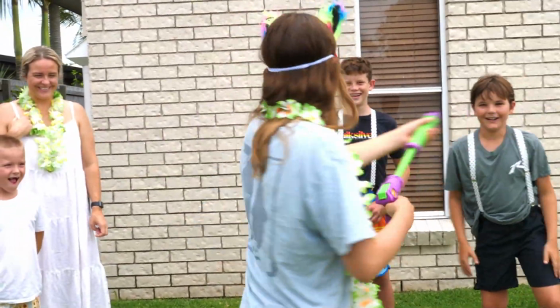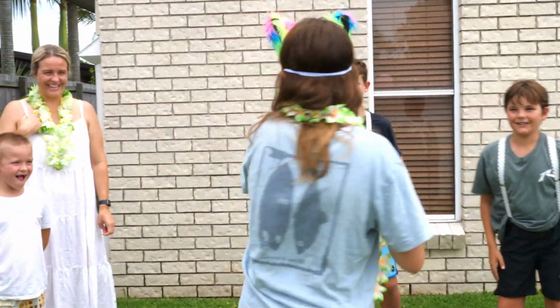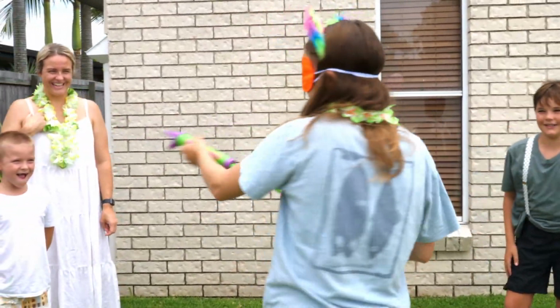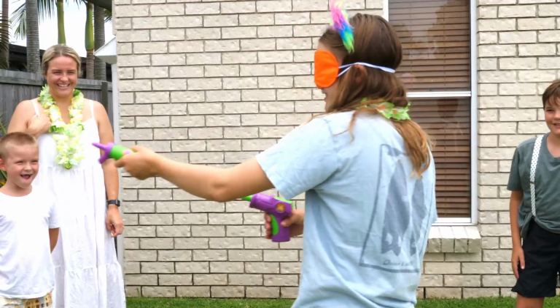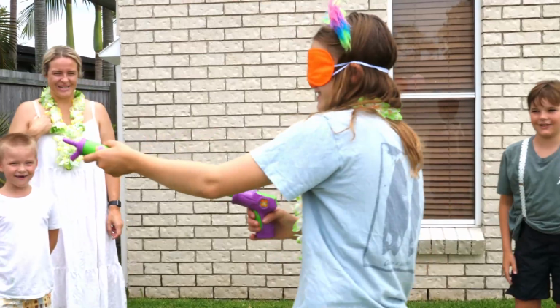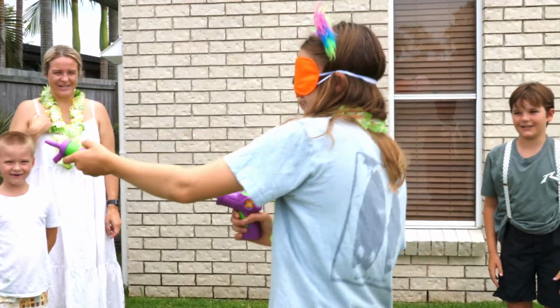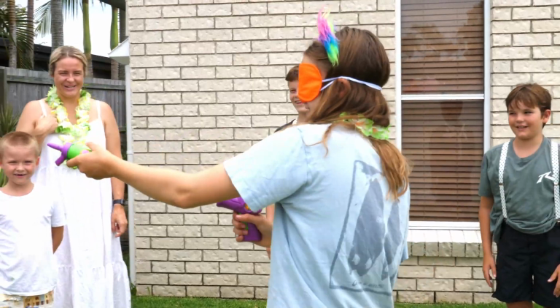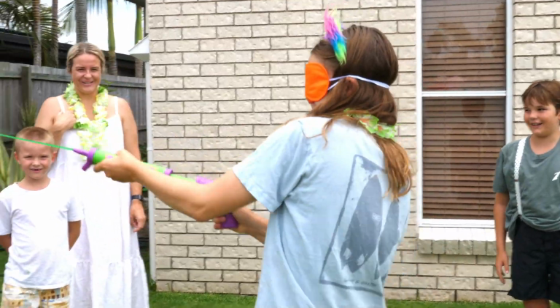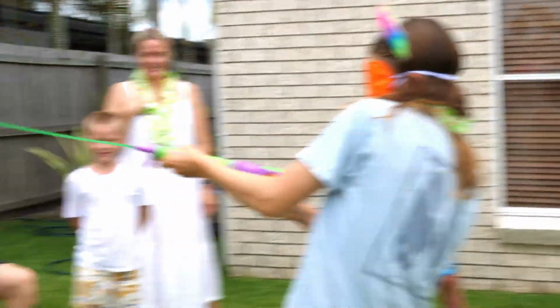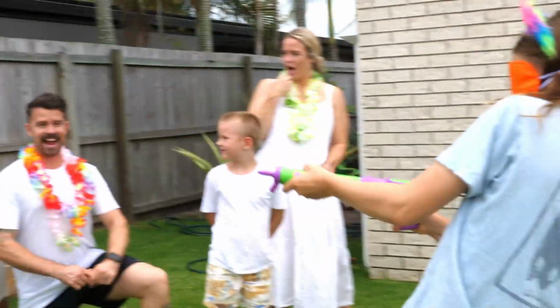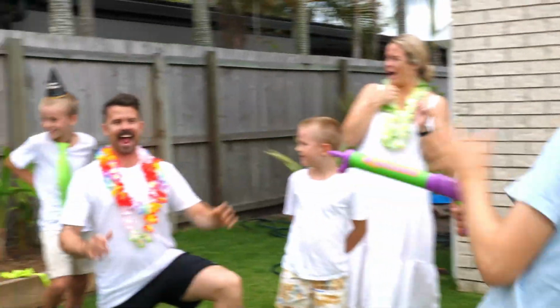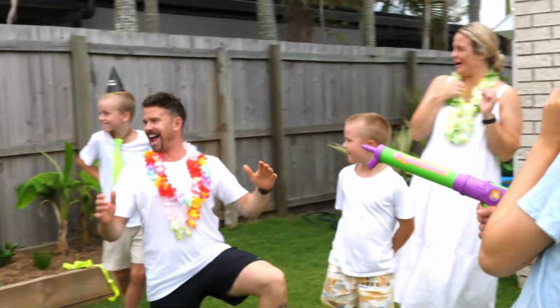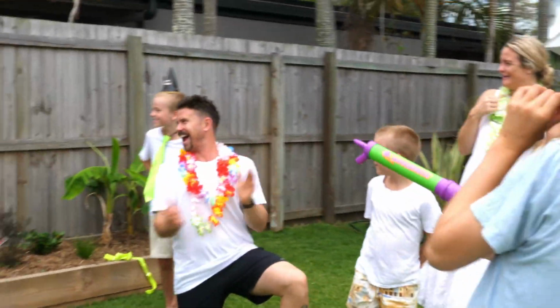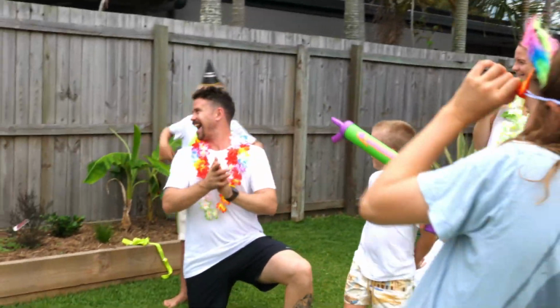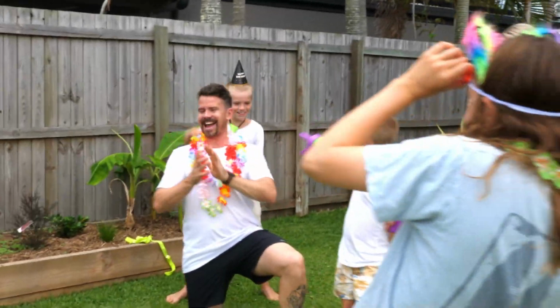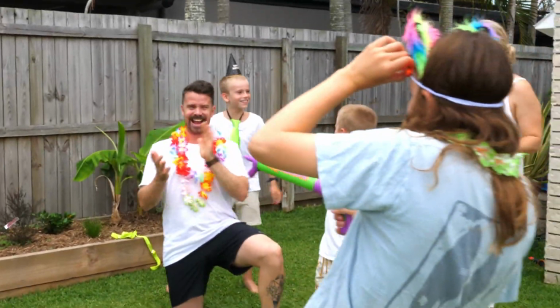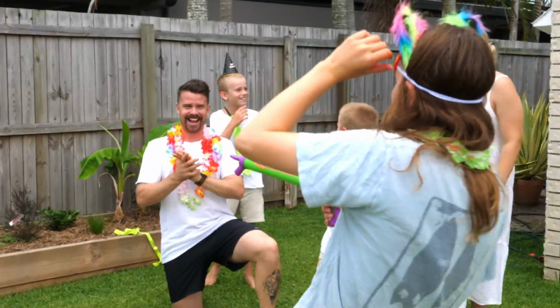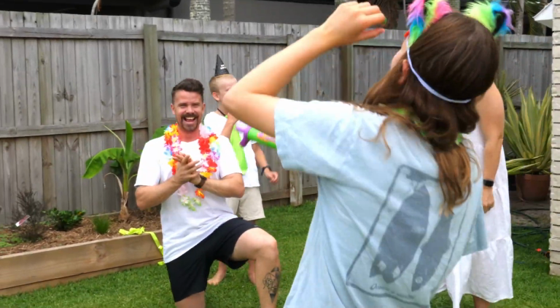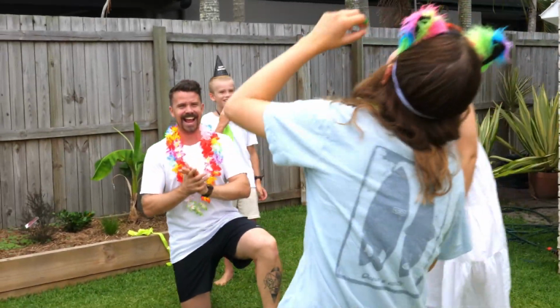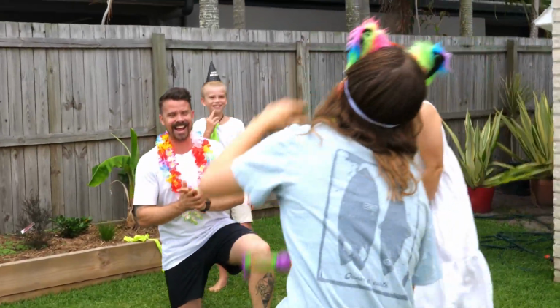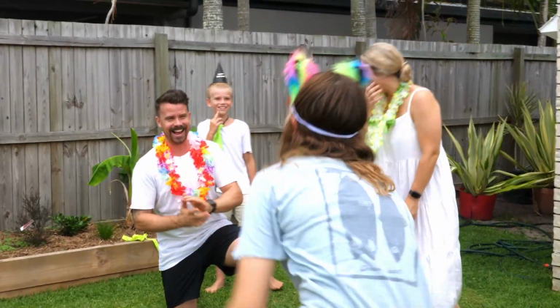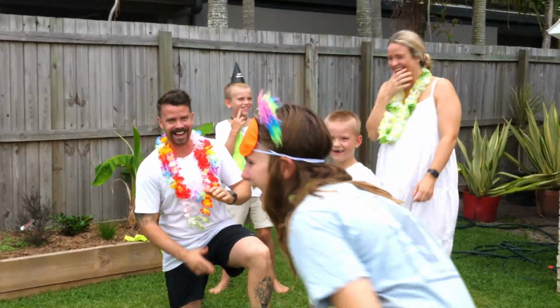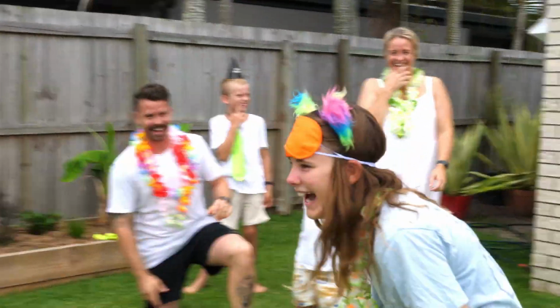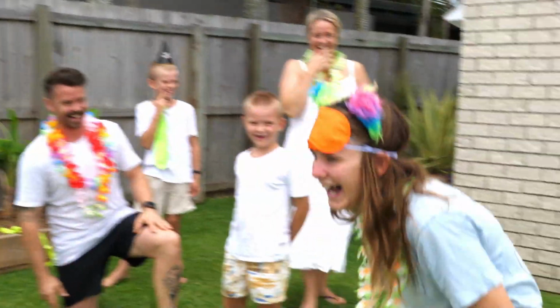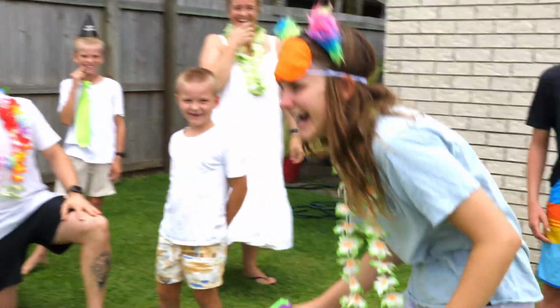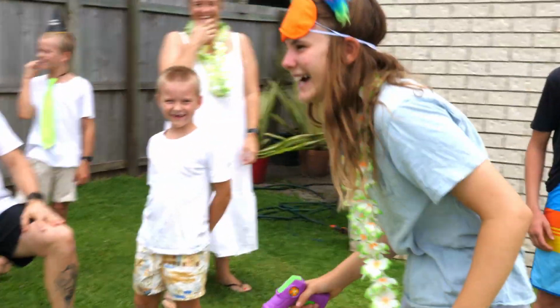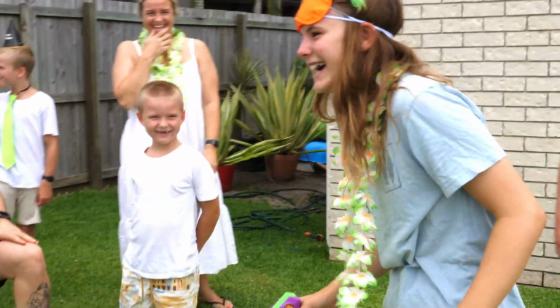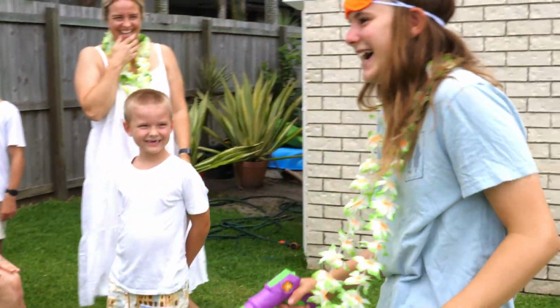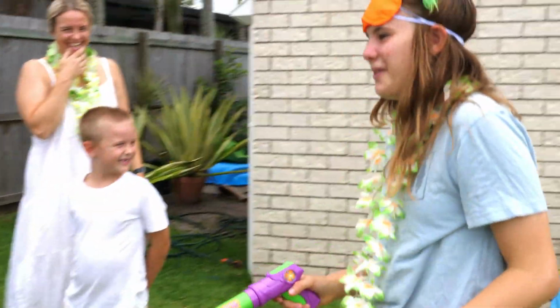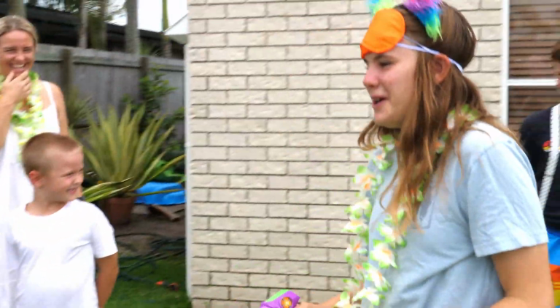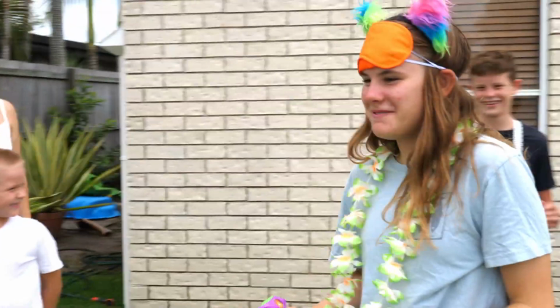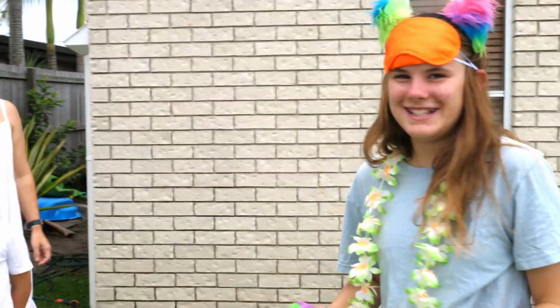Please share your footage with us here at Party Goat — we love to see people having fun!